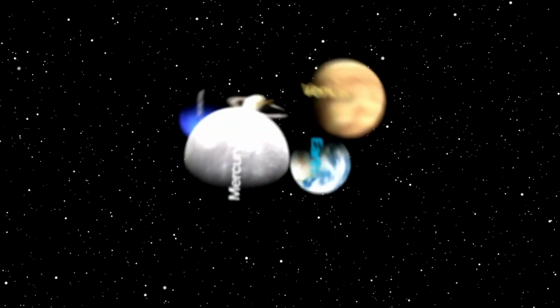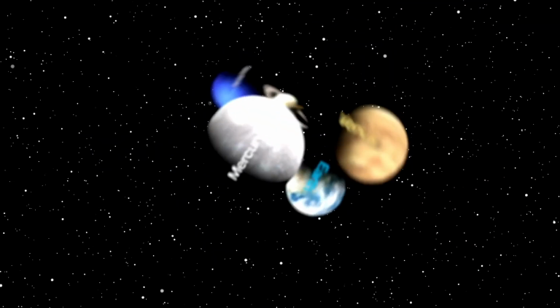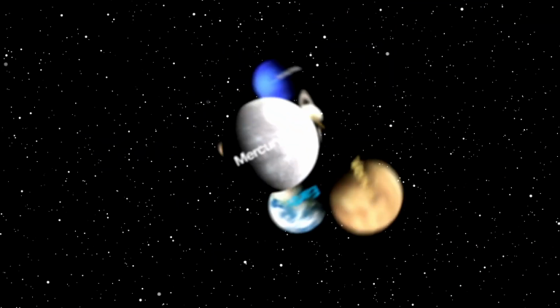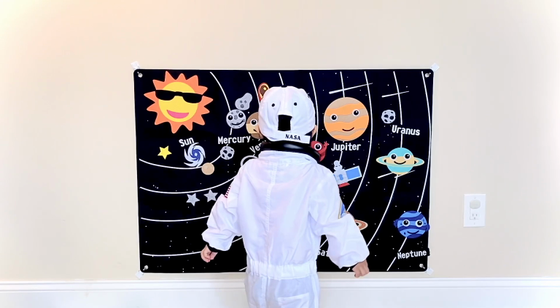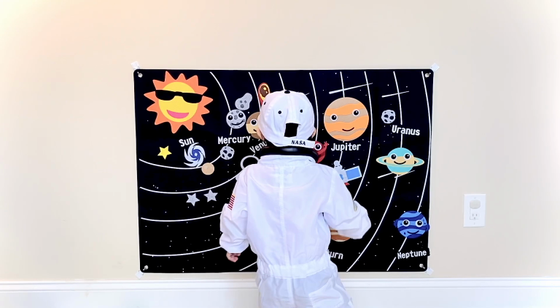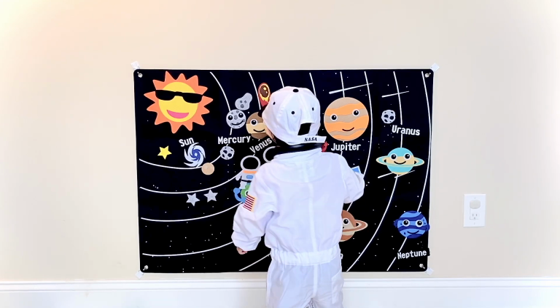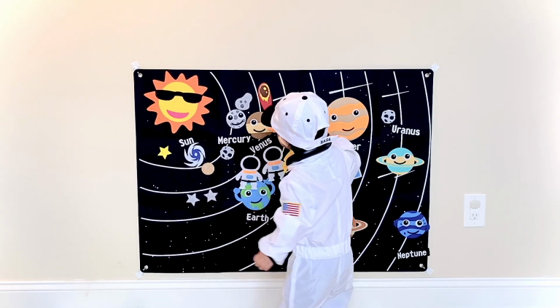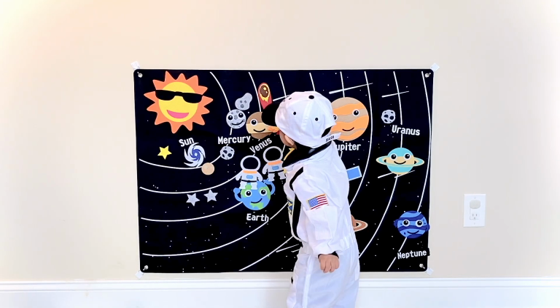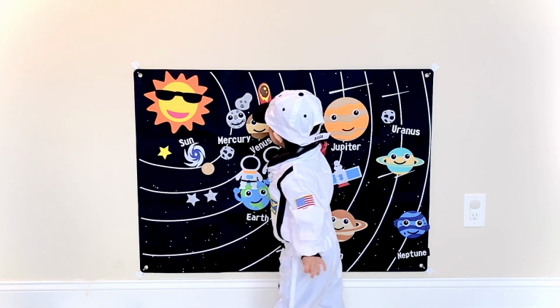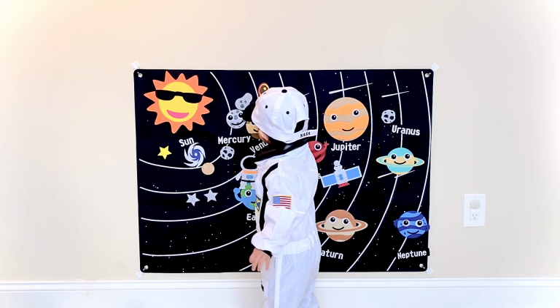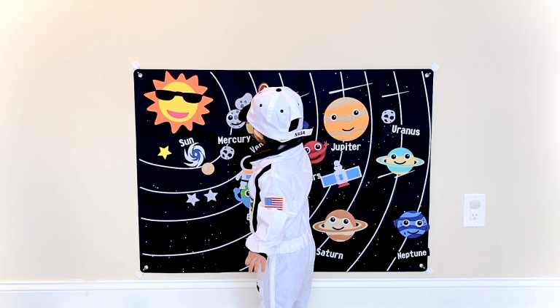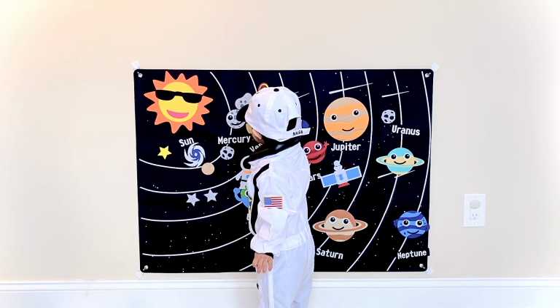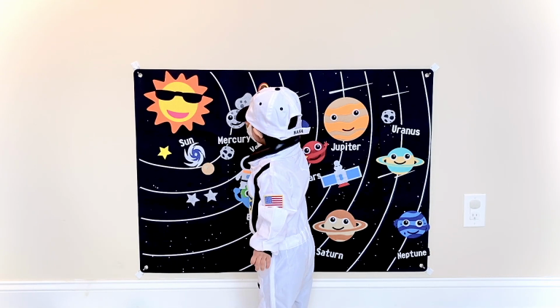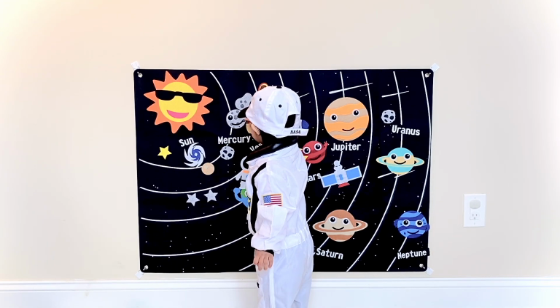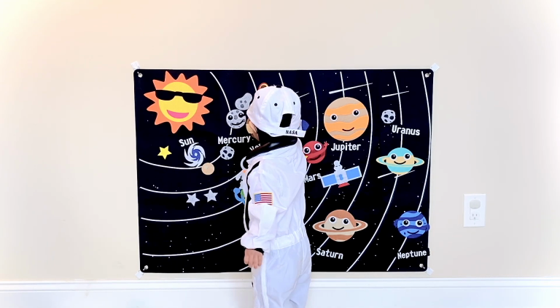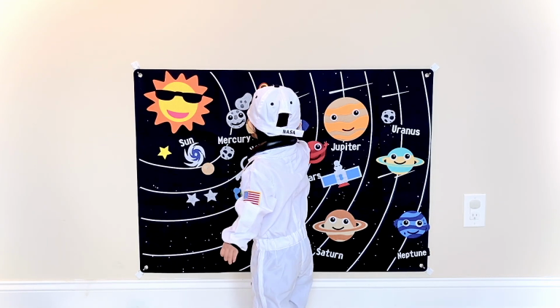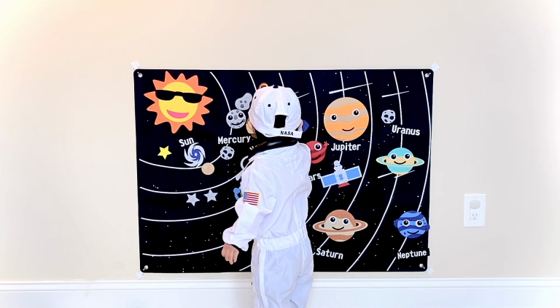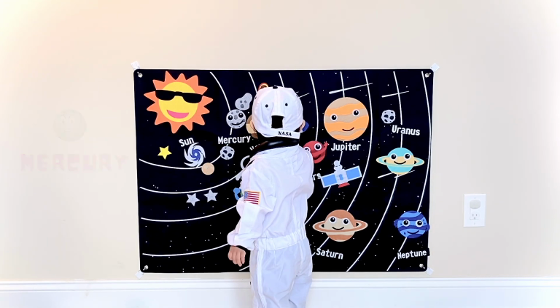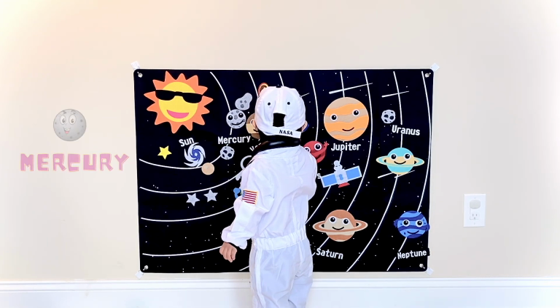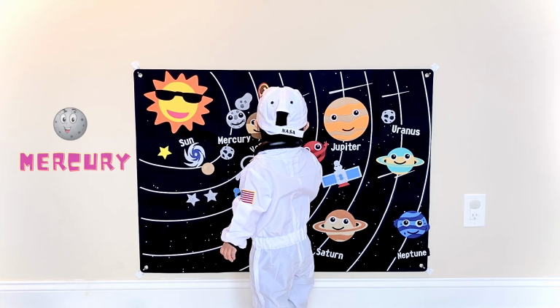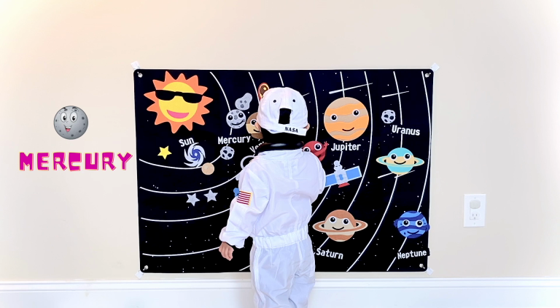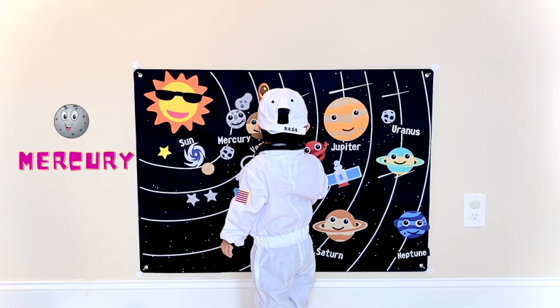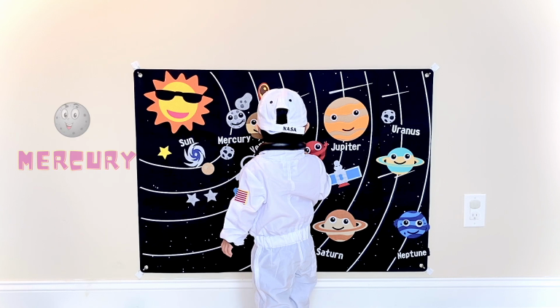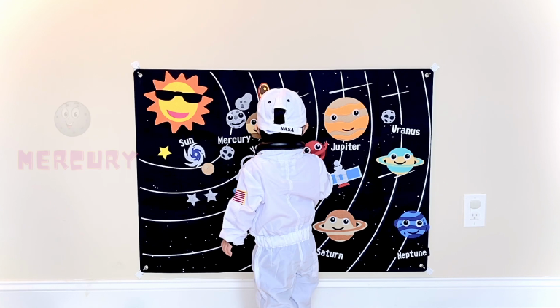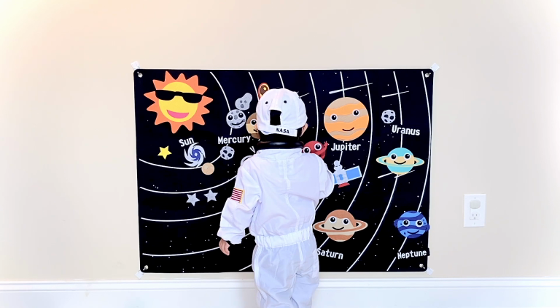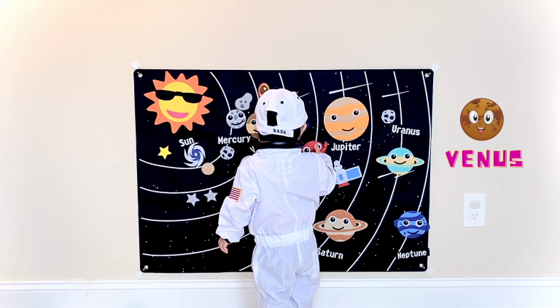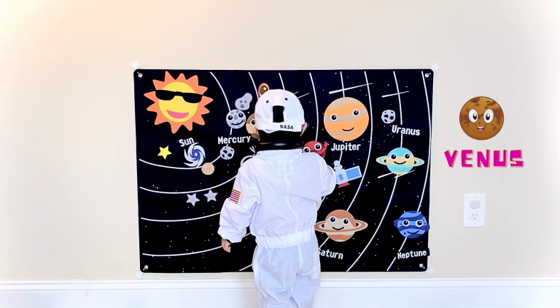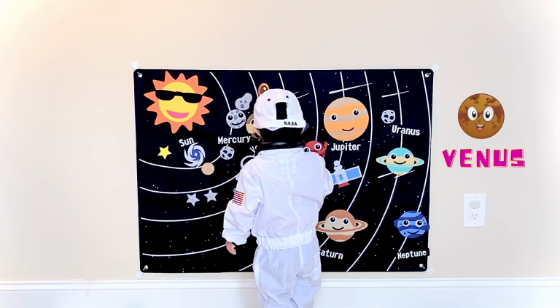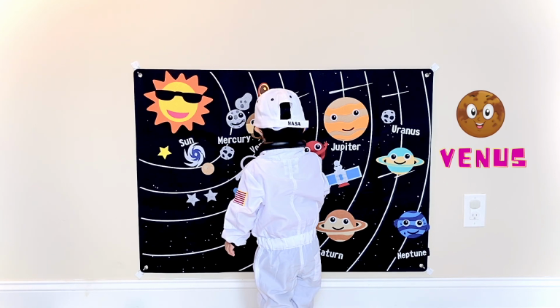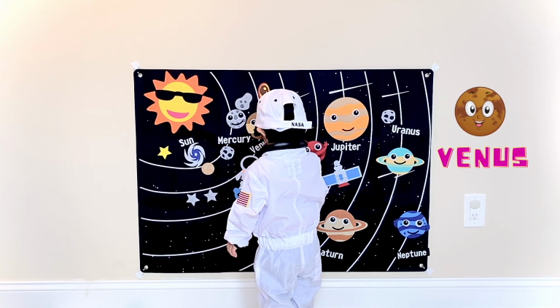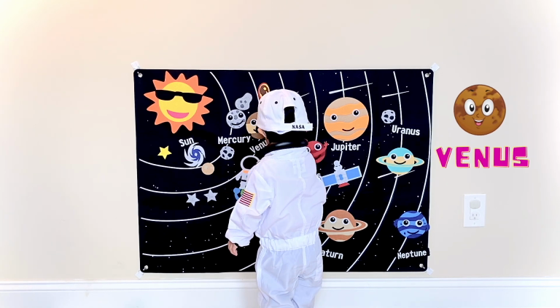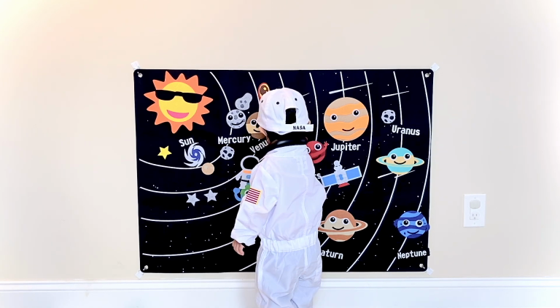So what are the planets in our solar system? Venus, Earth.